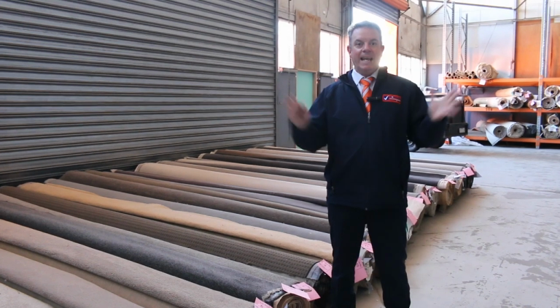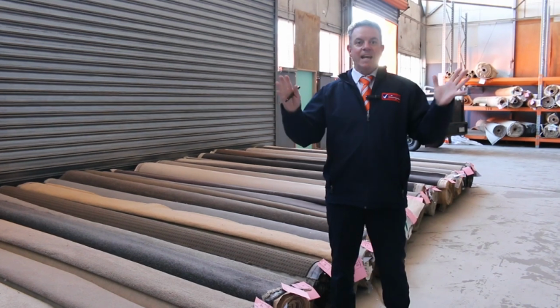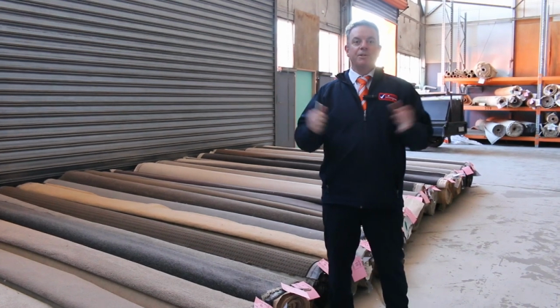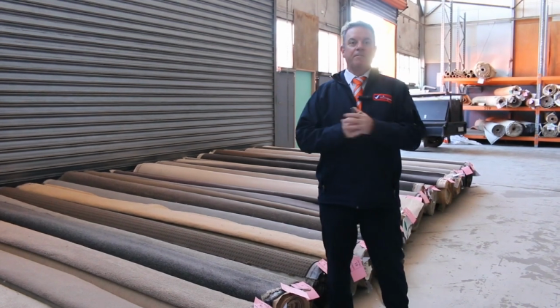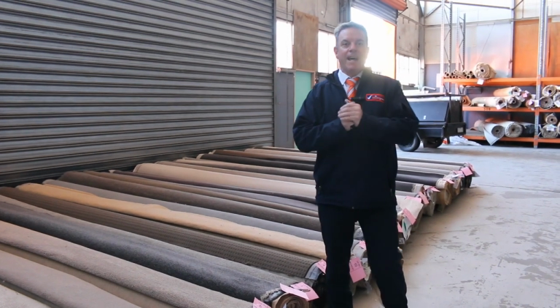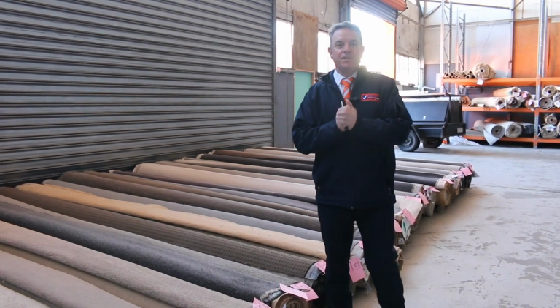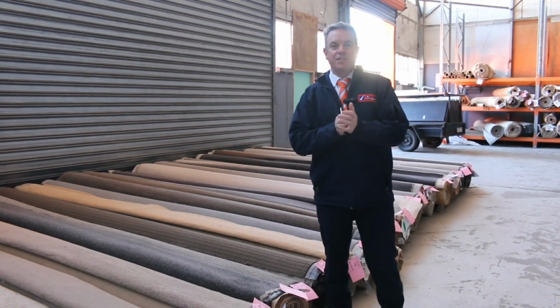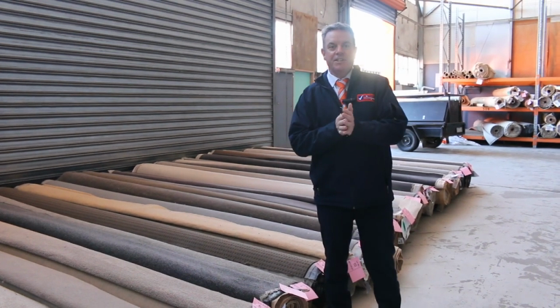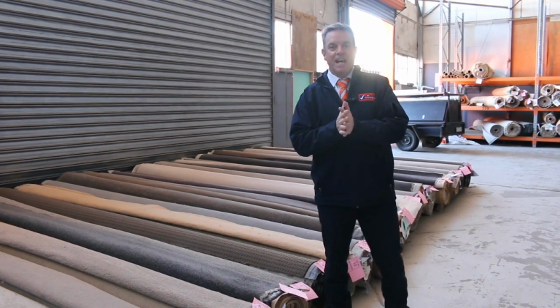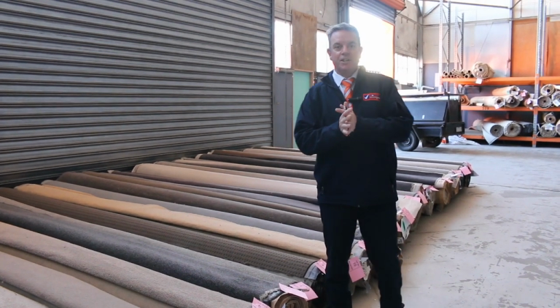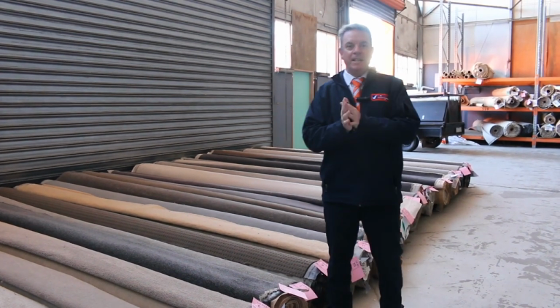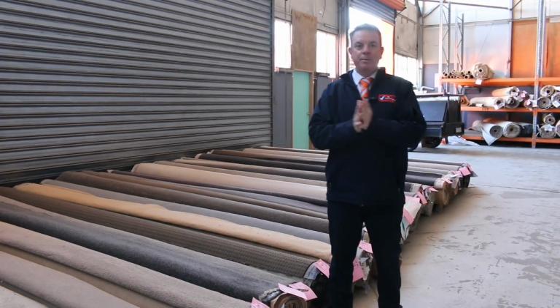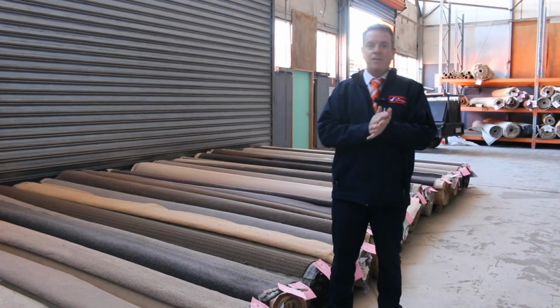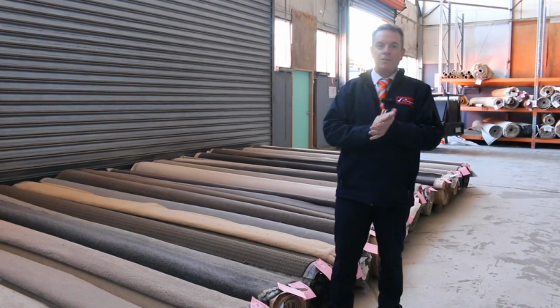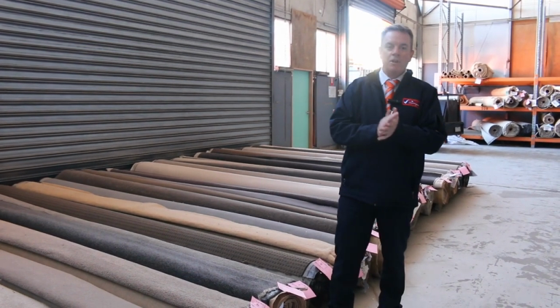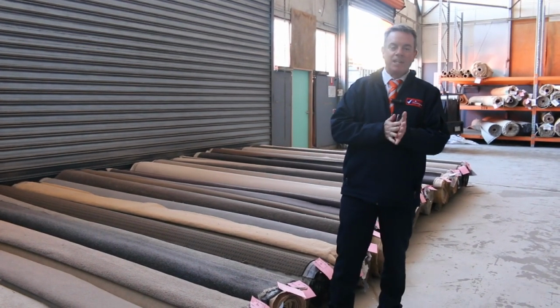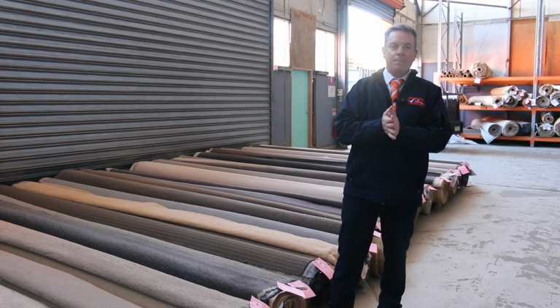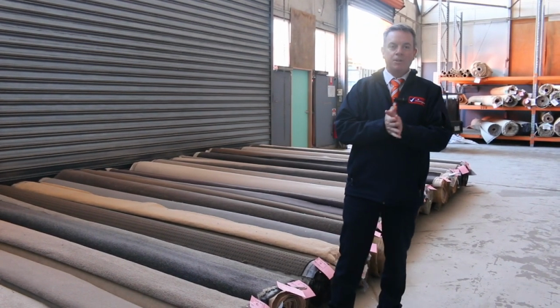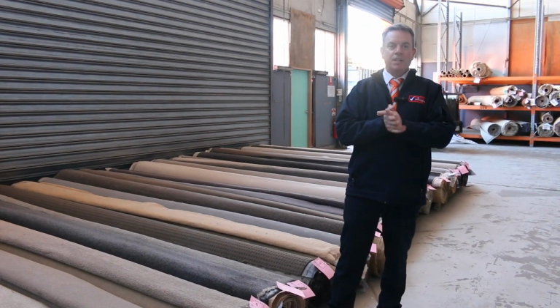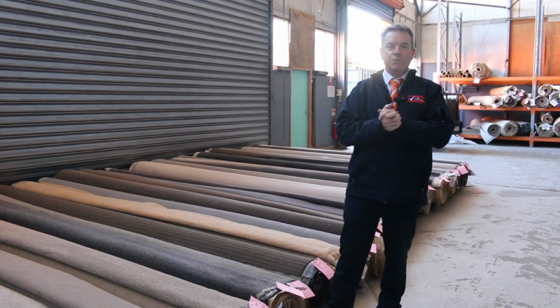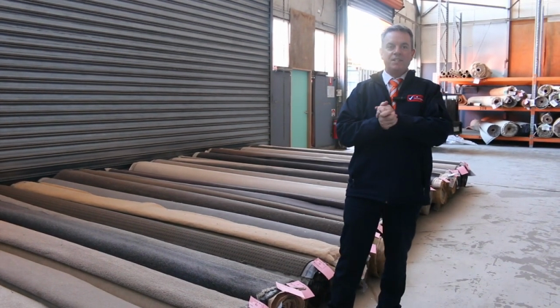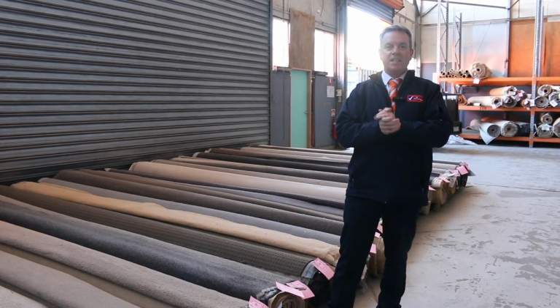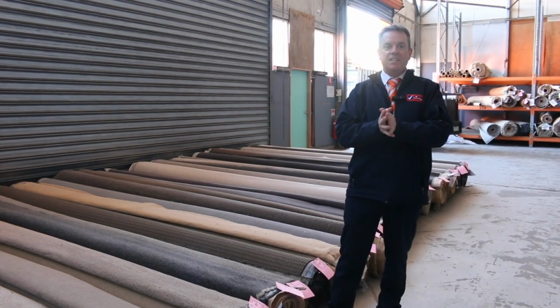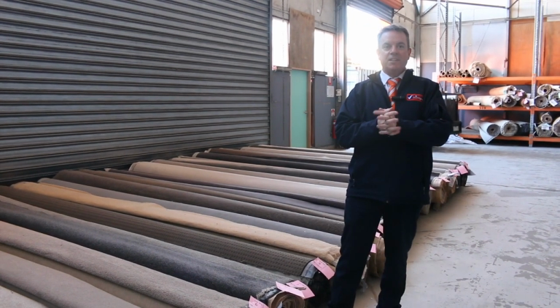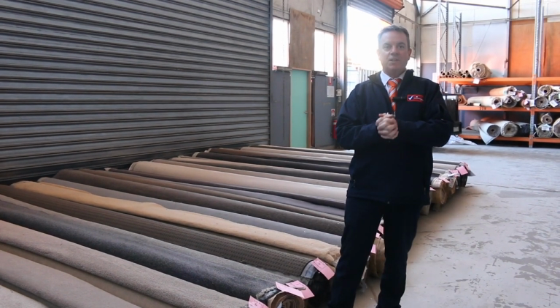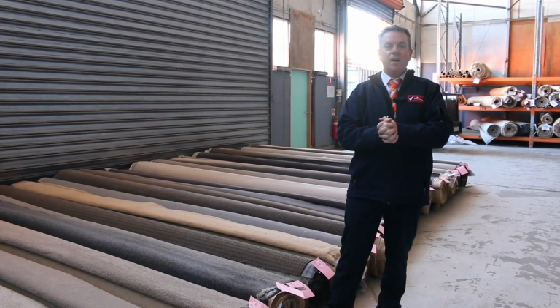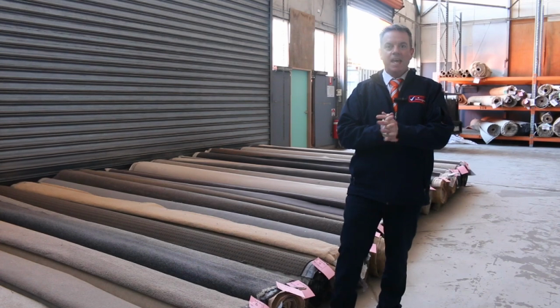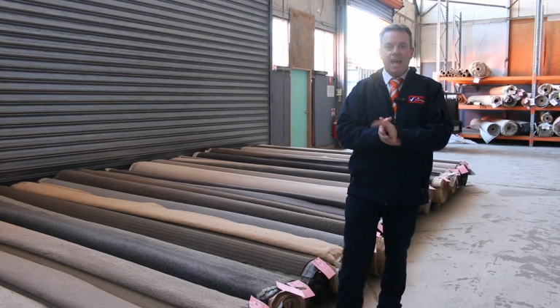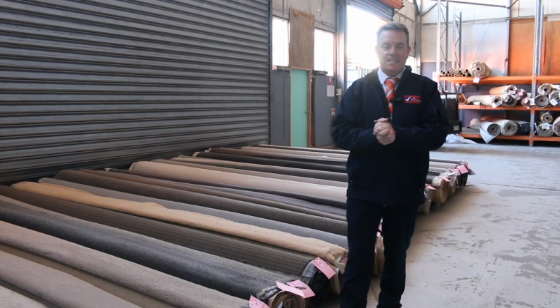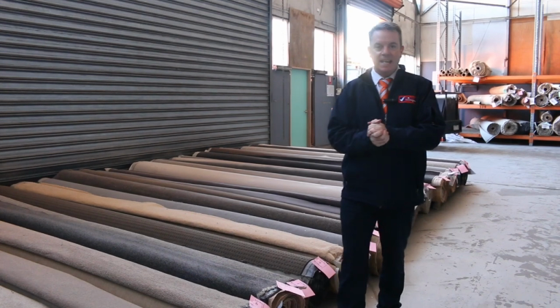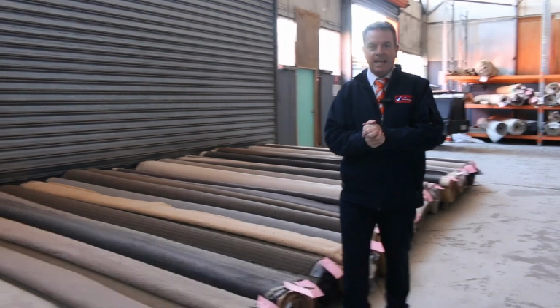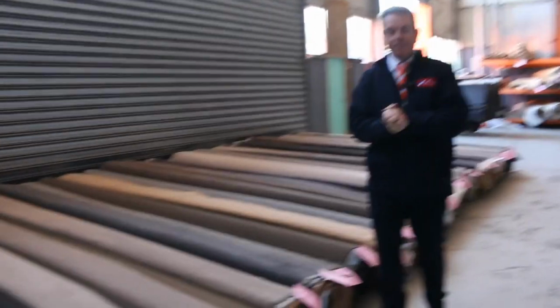G'day, I'm John from Fowles Auctions and Sales. I'm here to preview tomorrow's carpet auction — it's Wednesday the 6th of July at 10am.